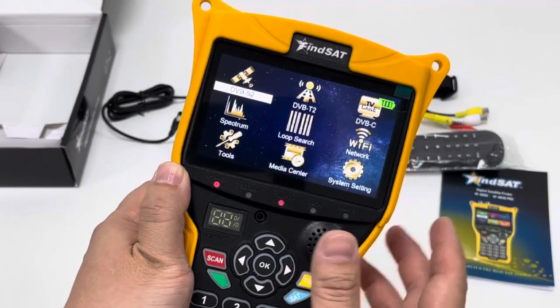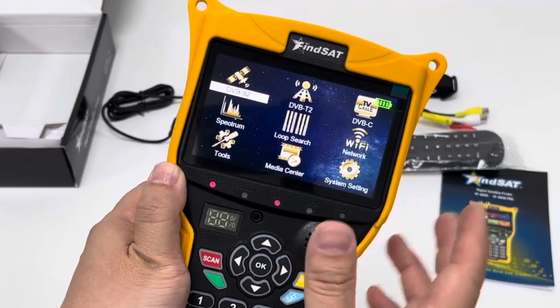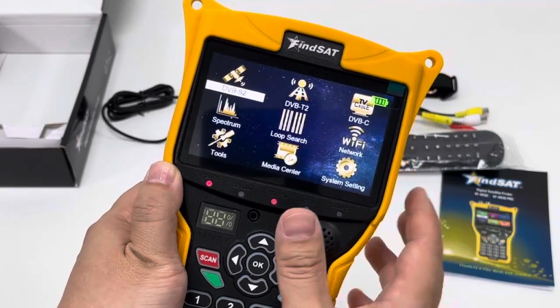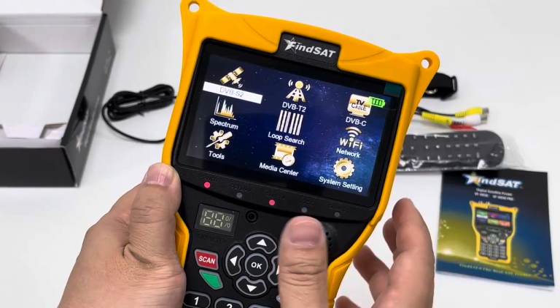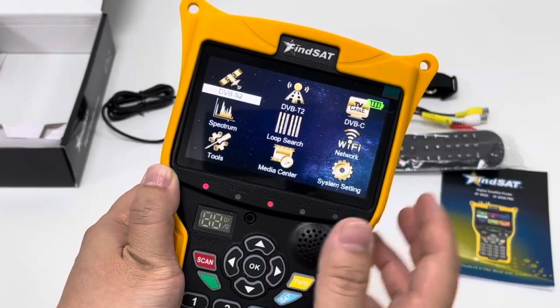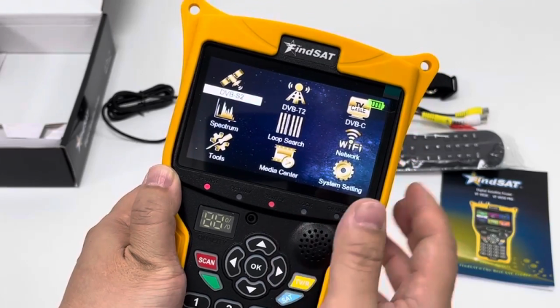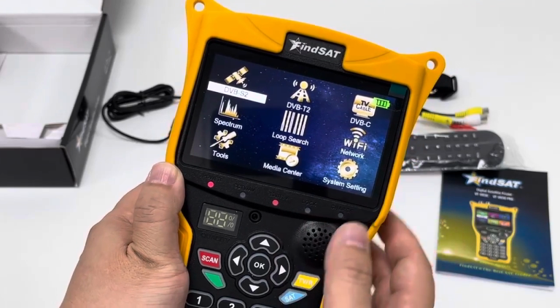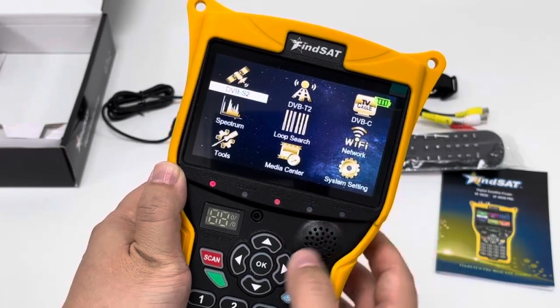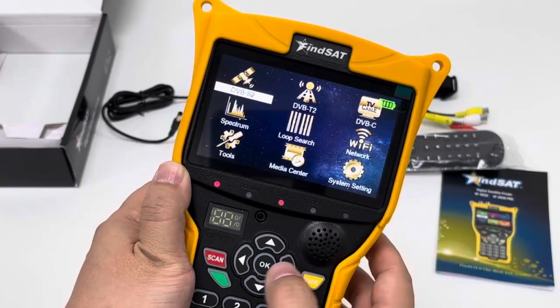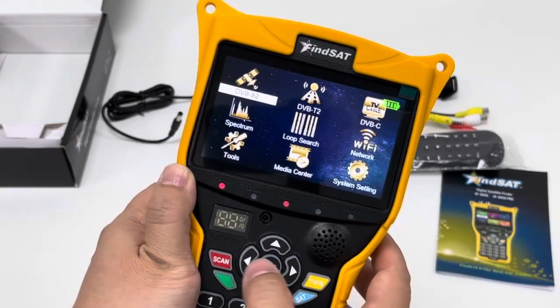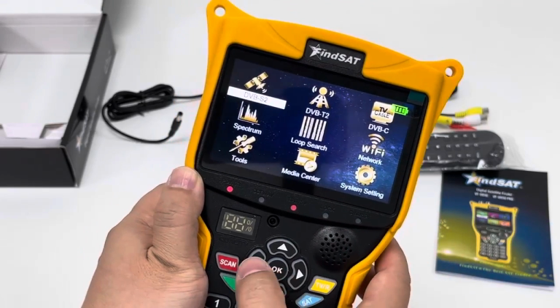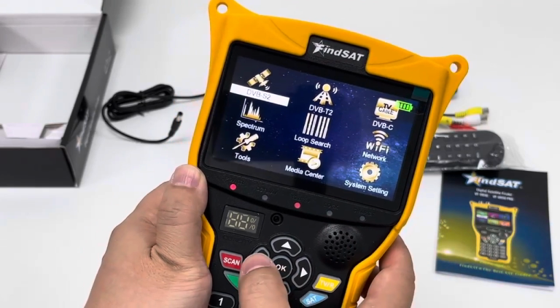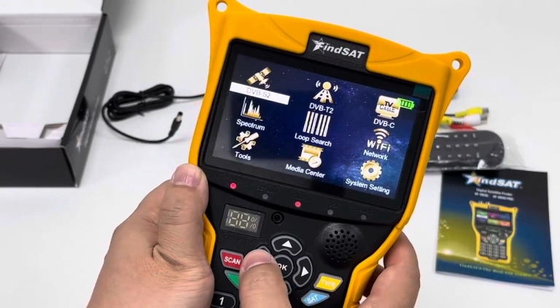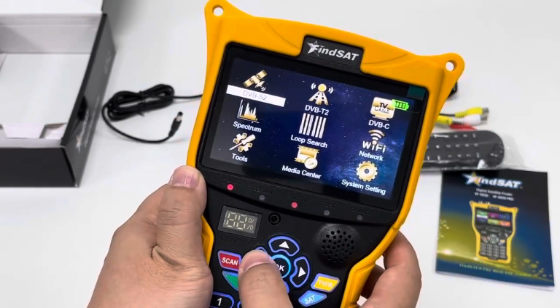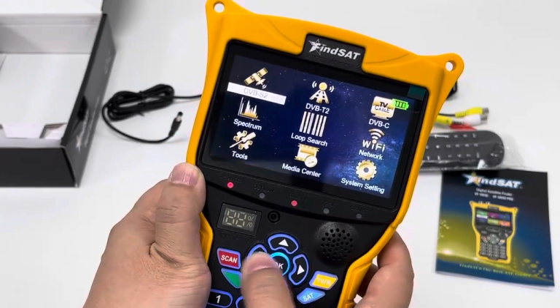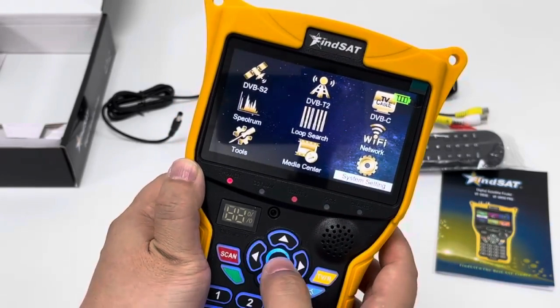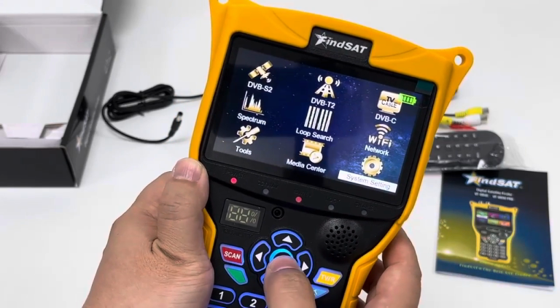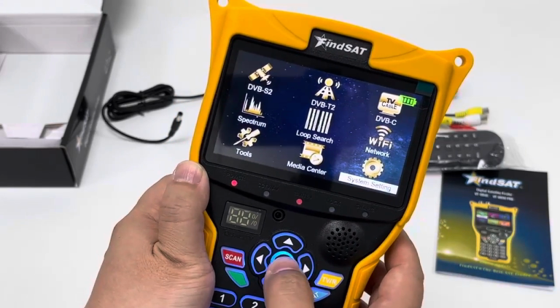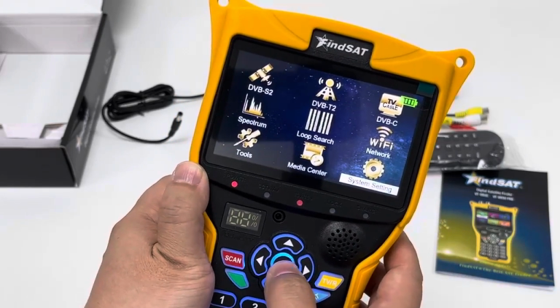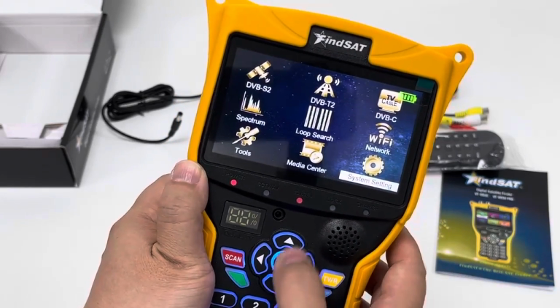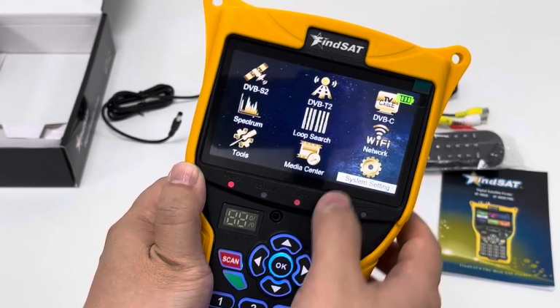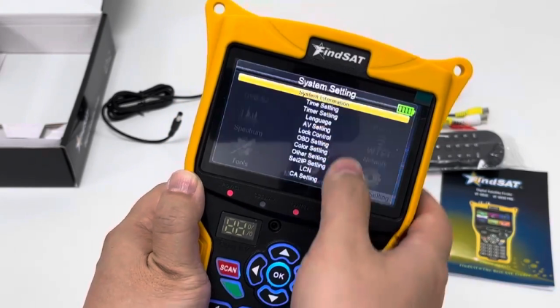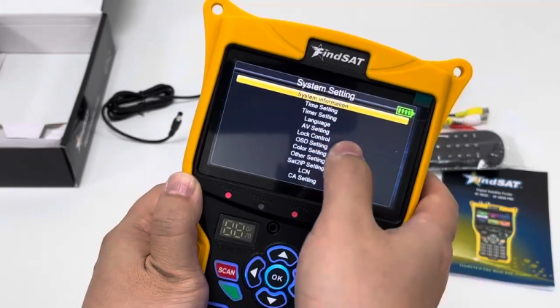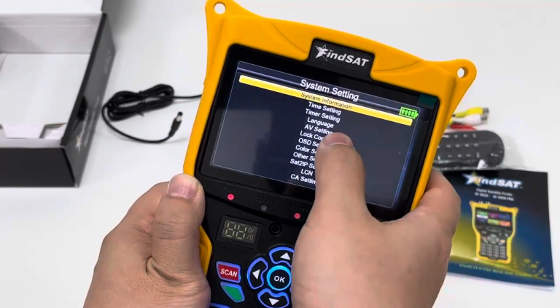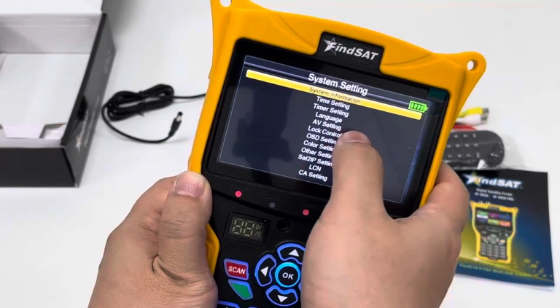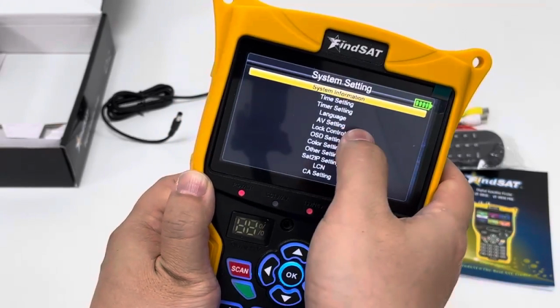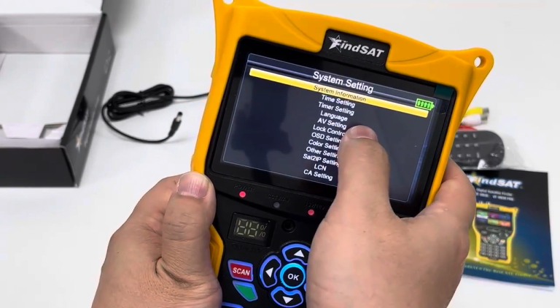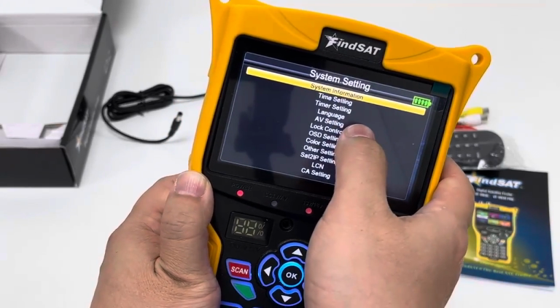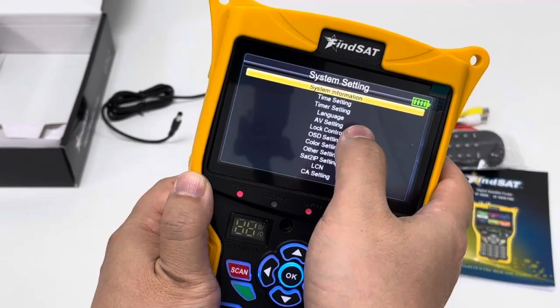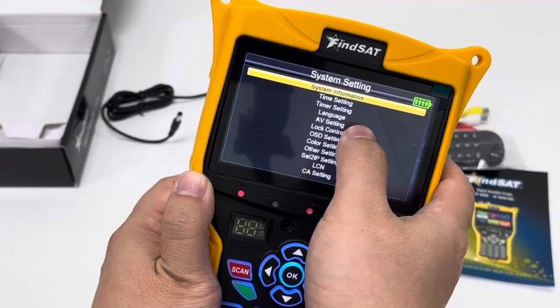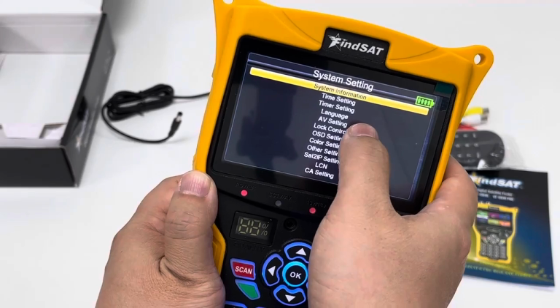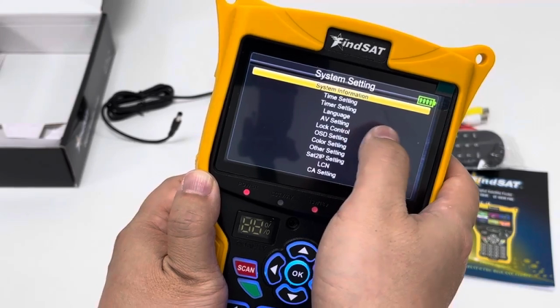The menu is in English by default, but users can change the language setting here.